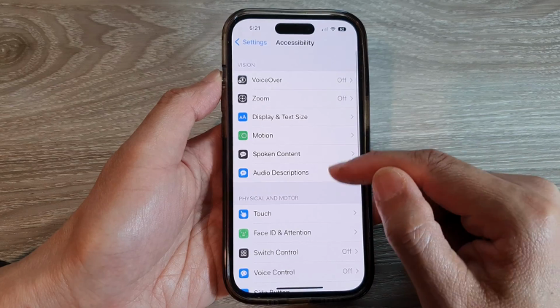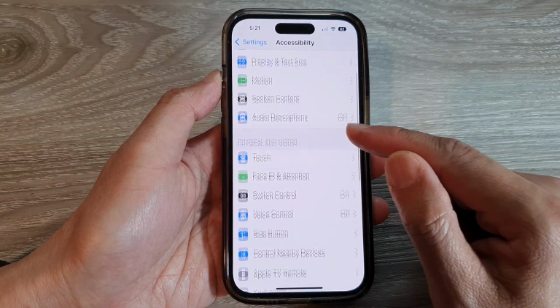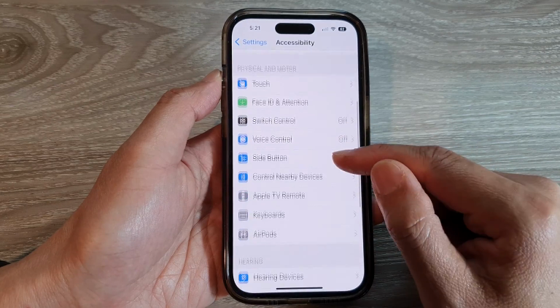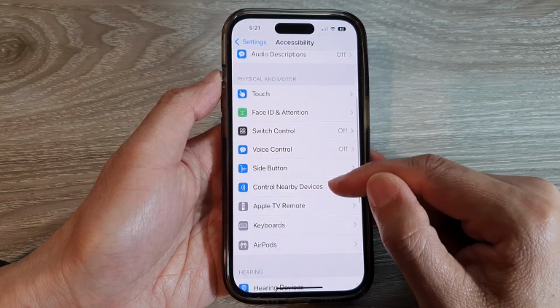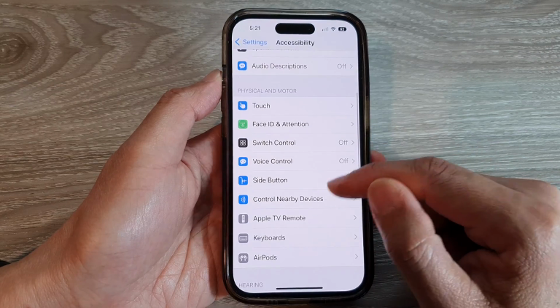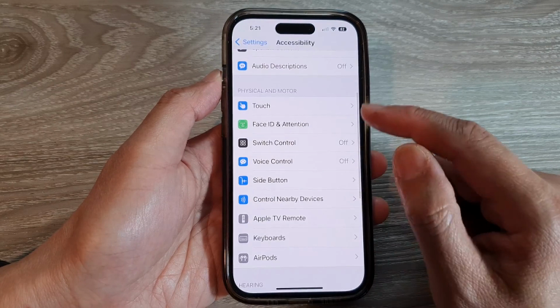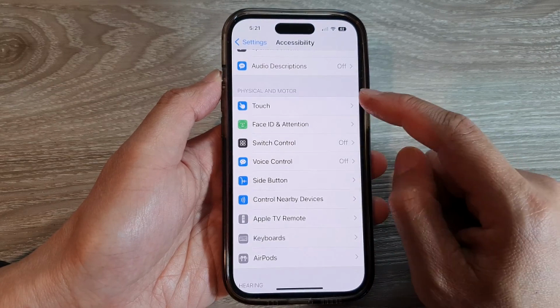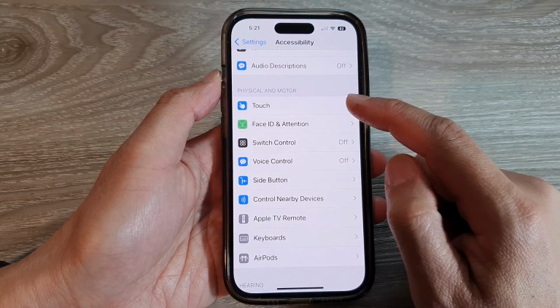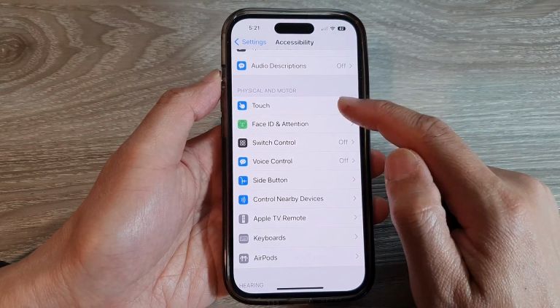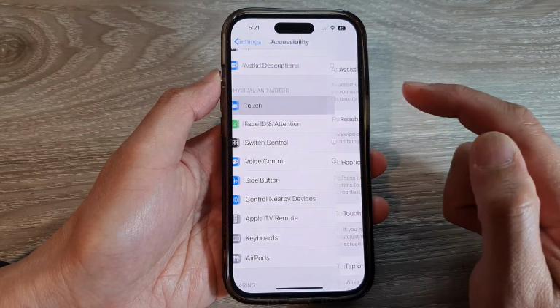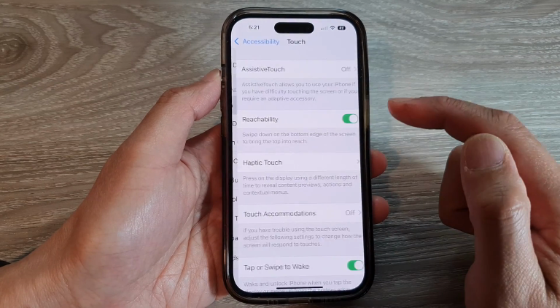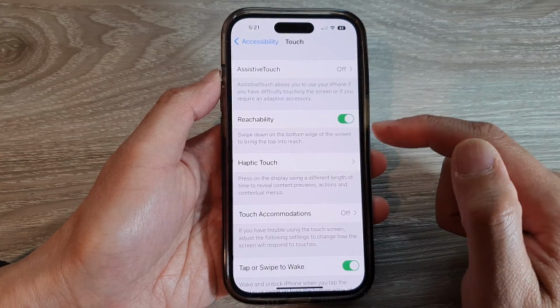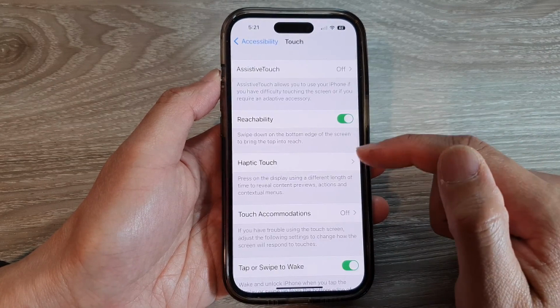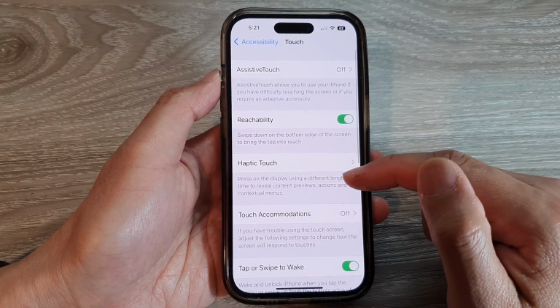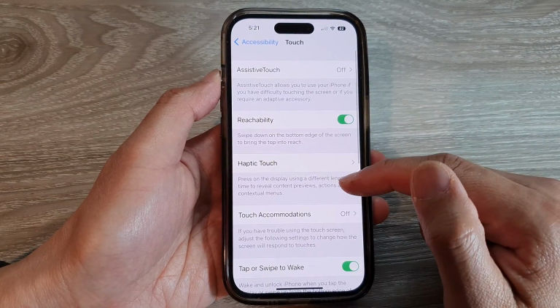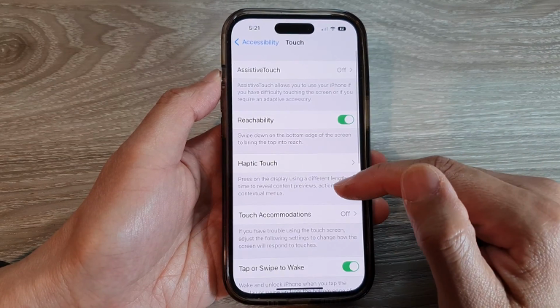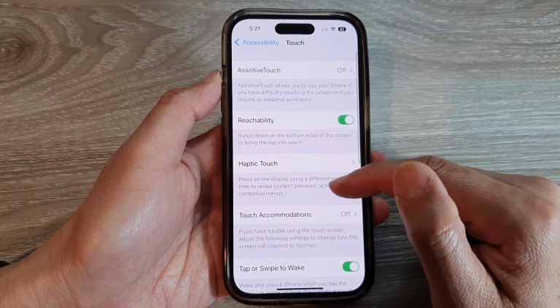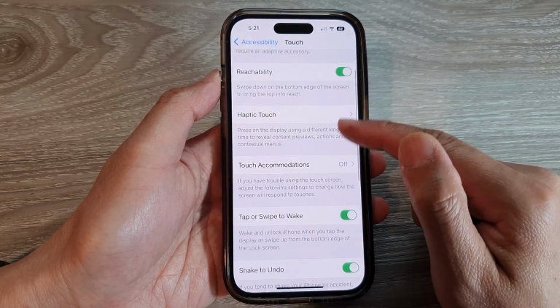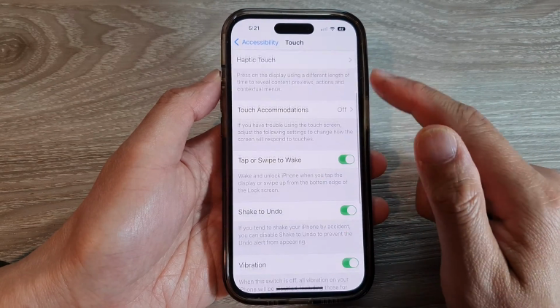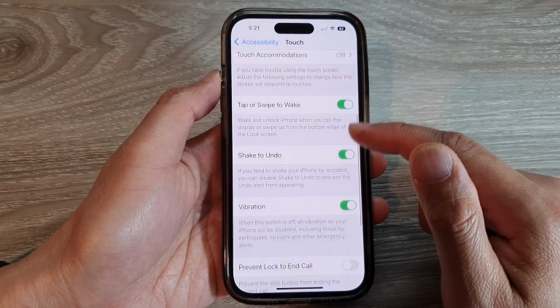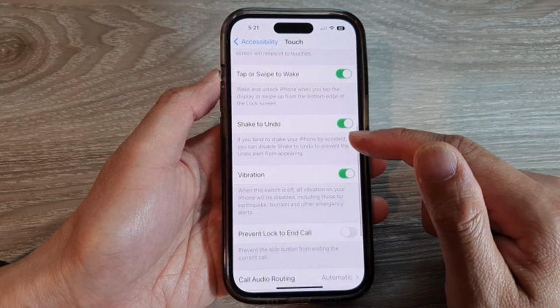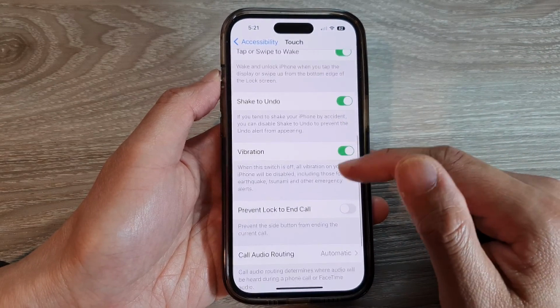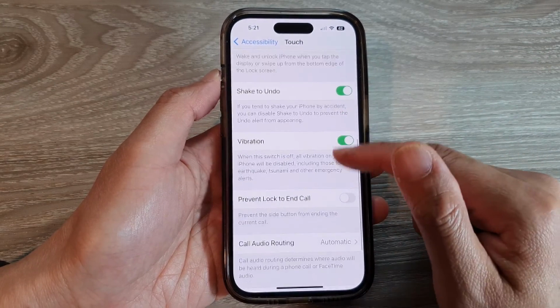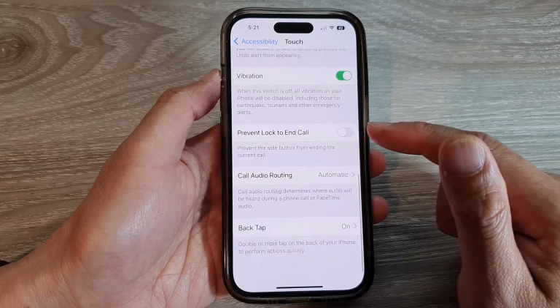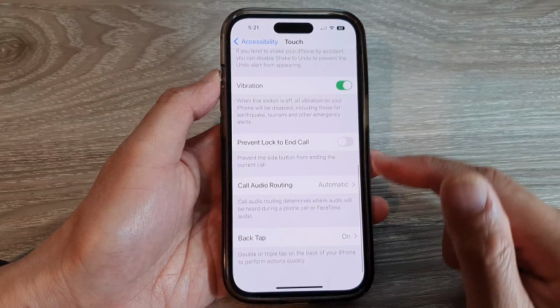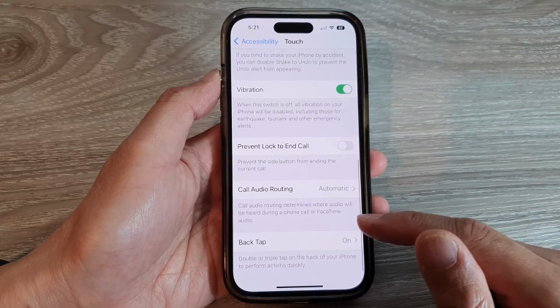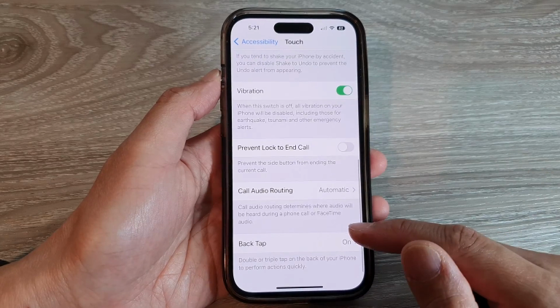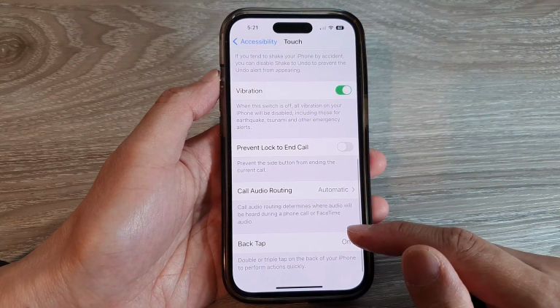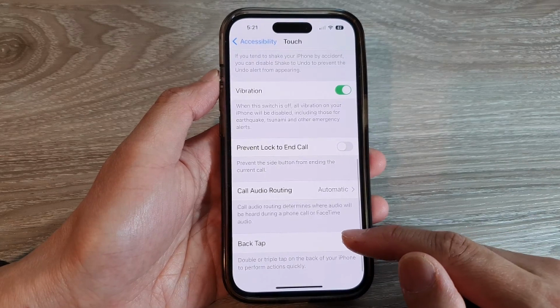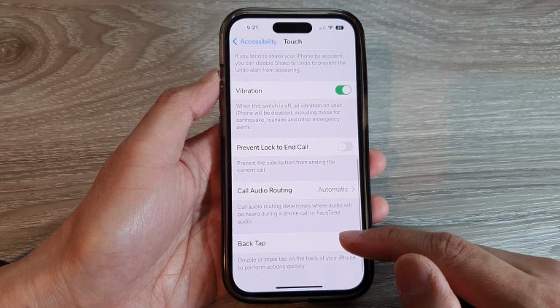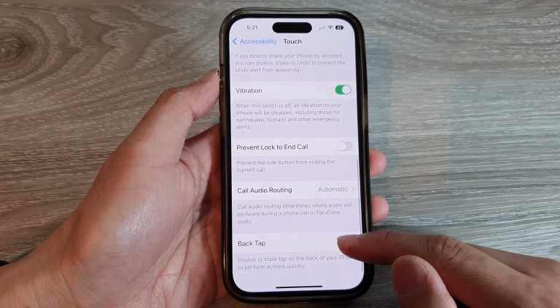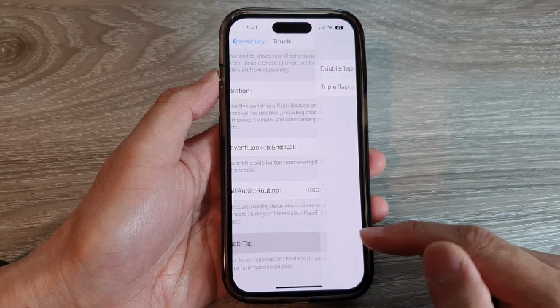Then scroll down and tap on Touch. Next, go down to the bottom and tap on Back Tap.